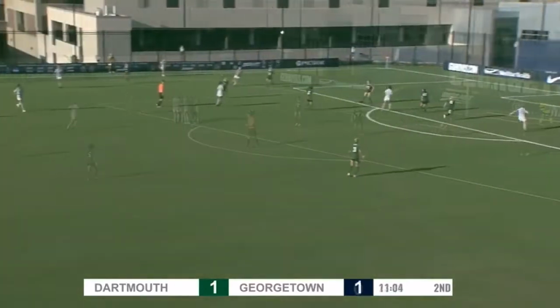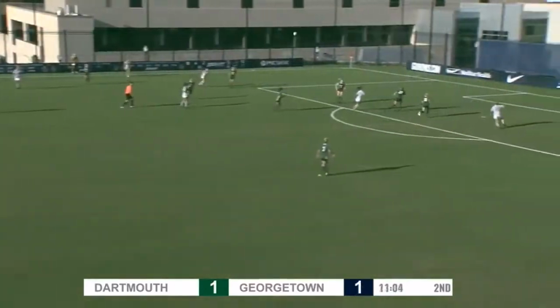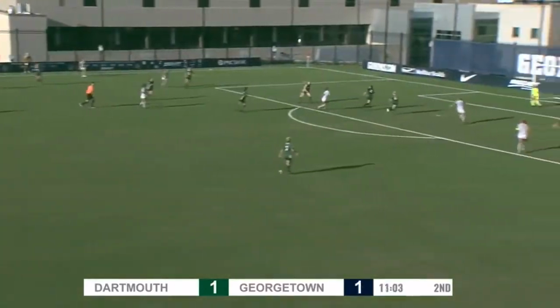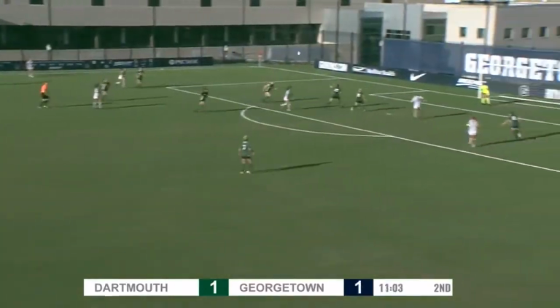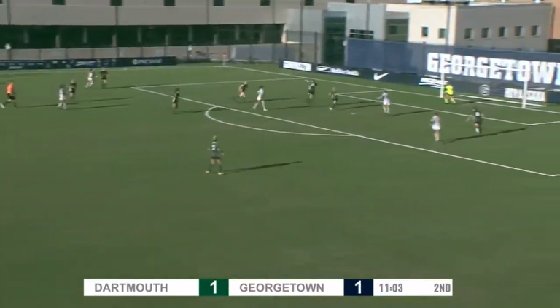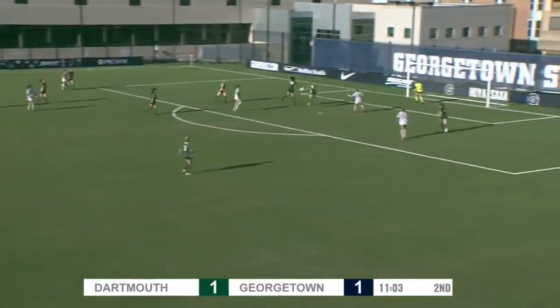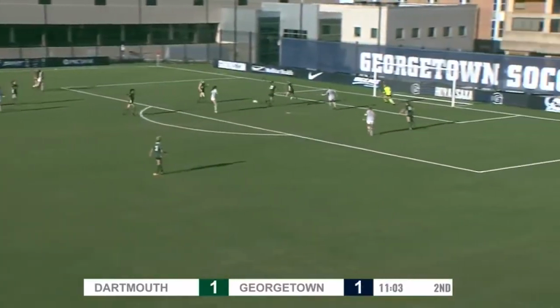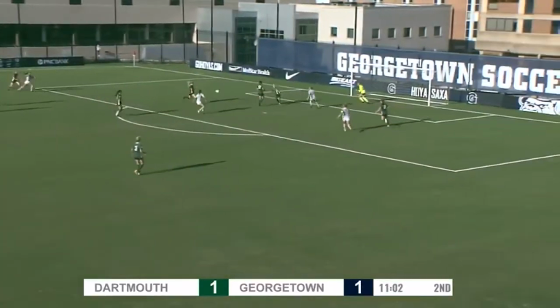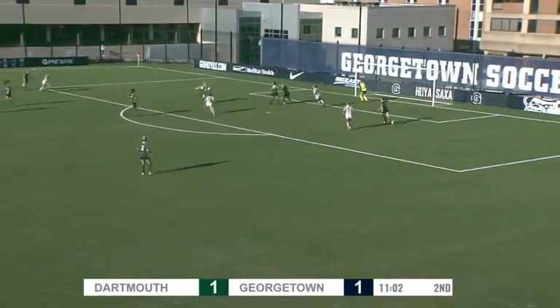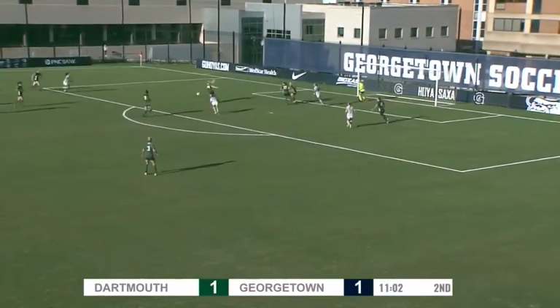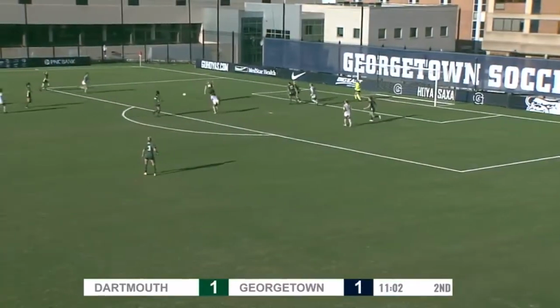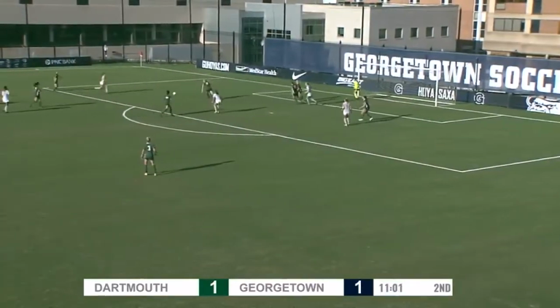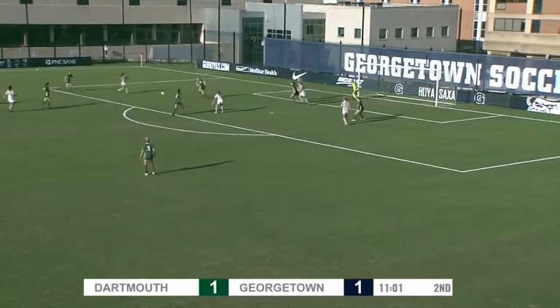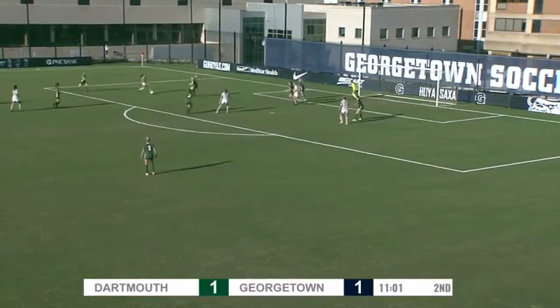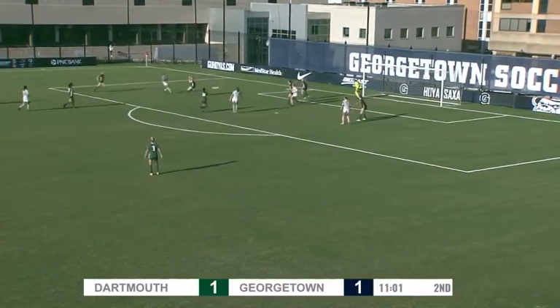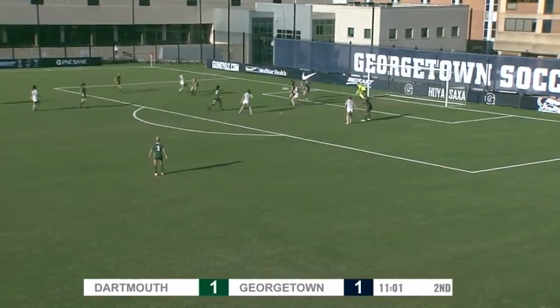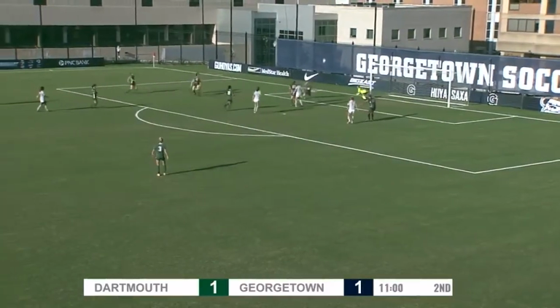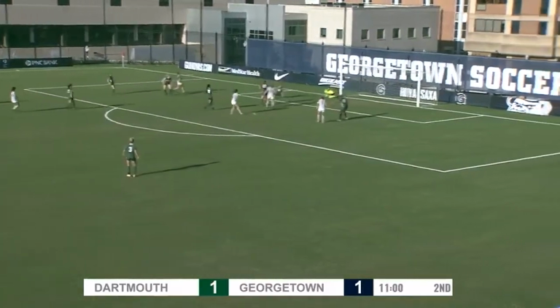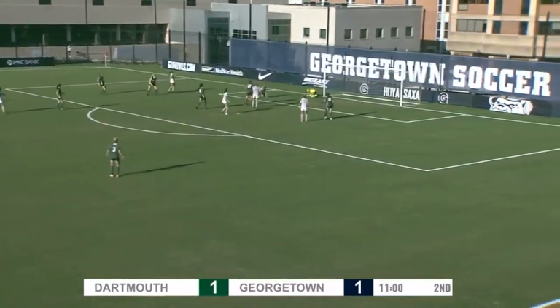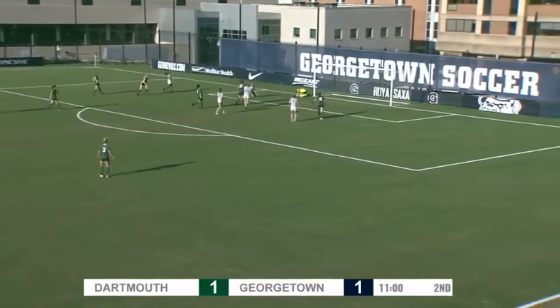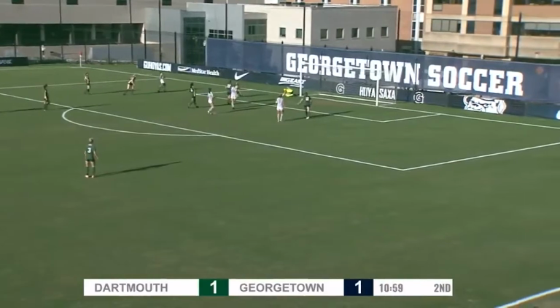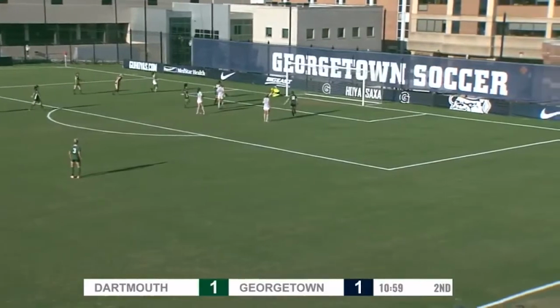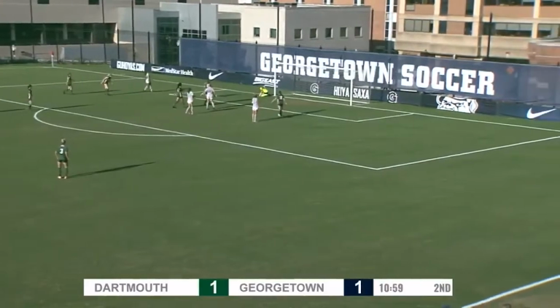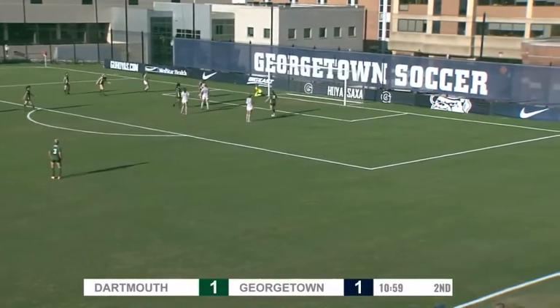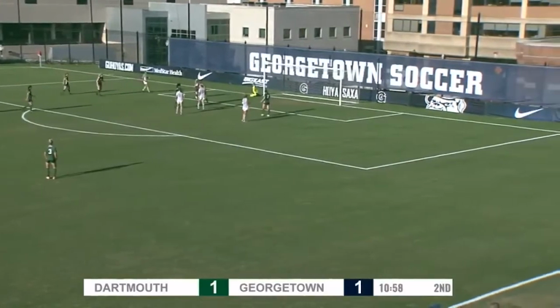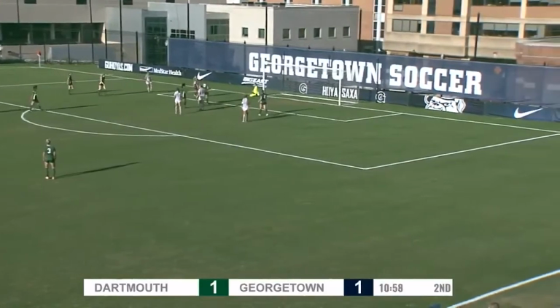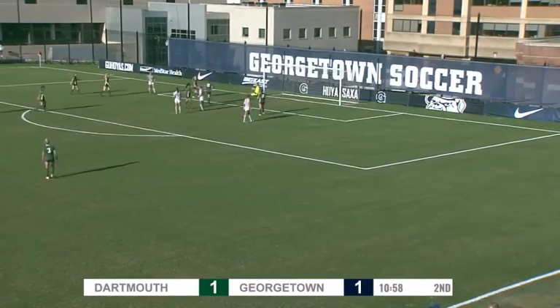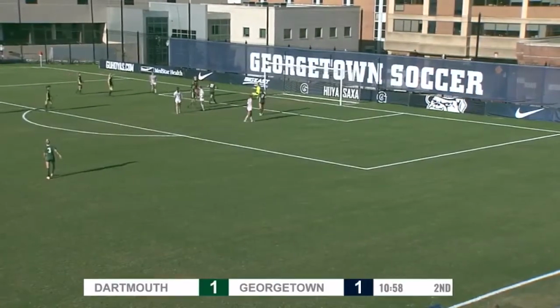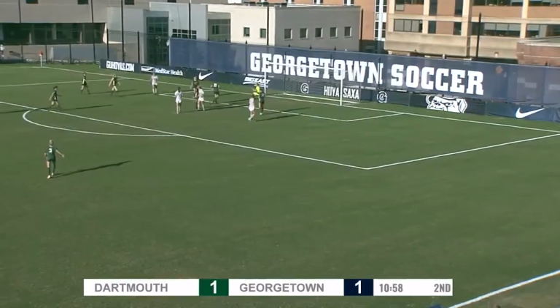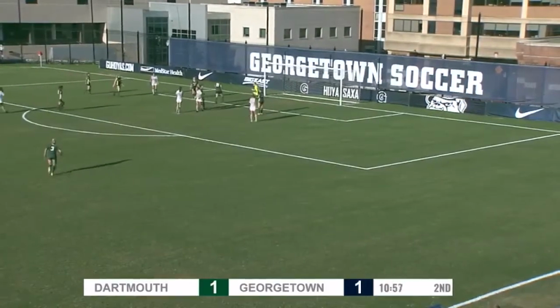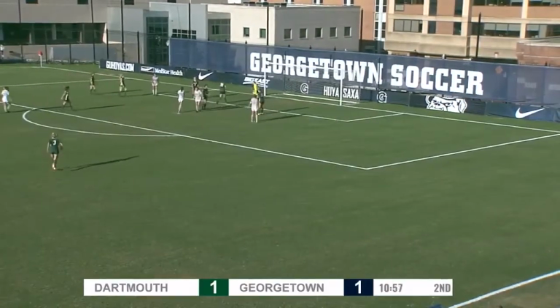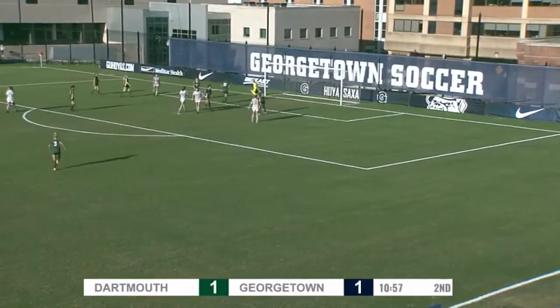That's two assists on last season — started this game. There's the one-timer, and it's up and out onto the street.